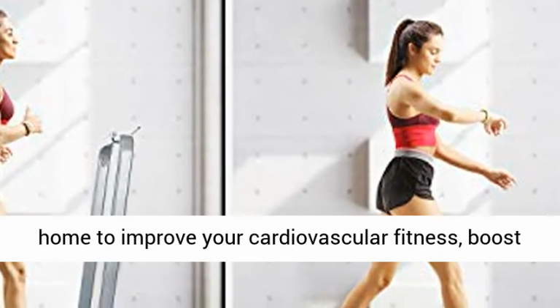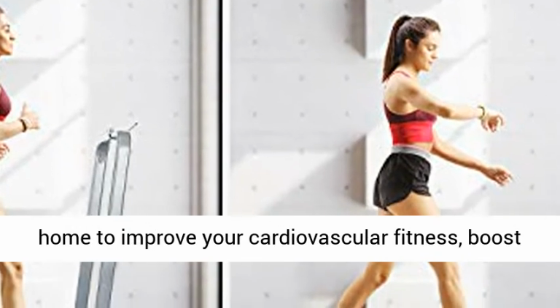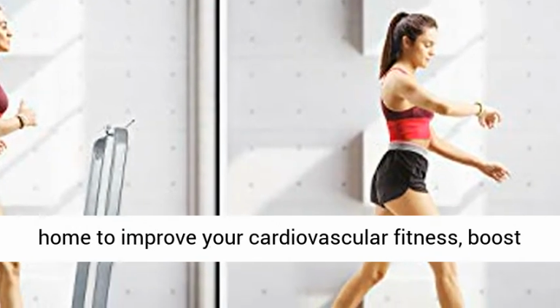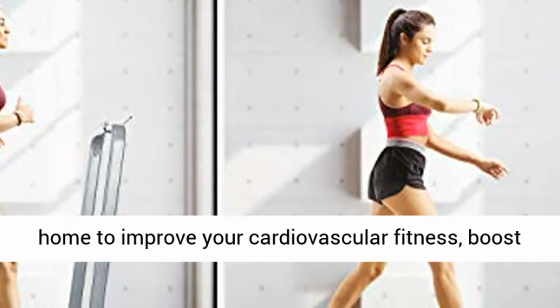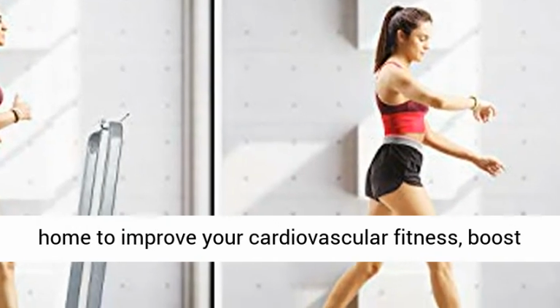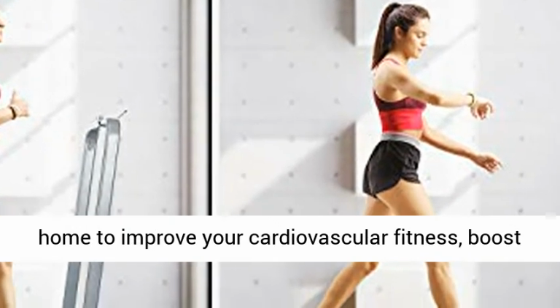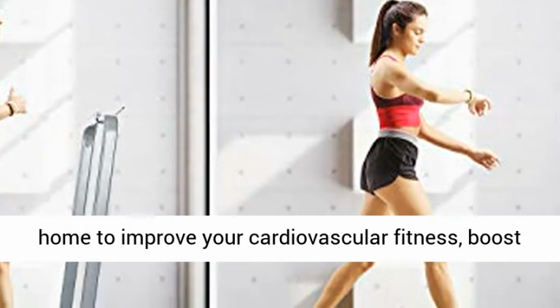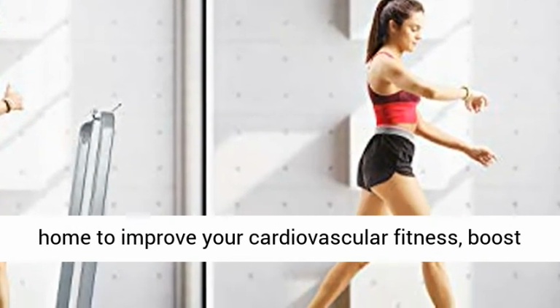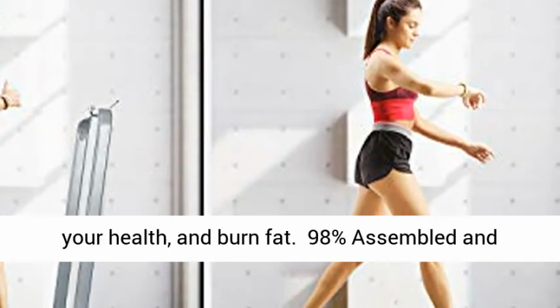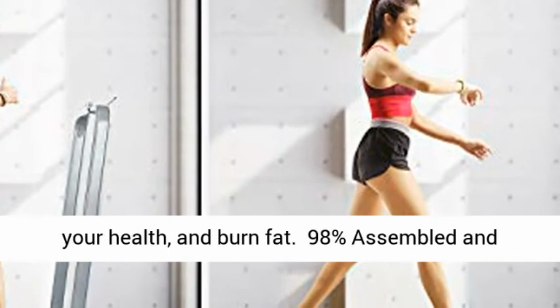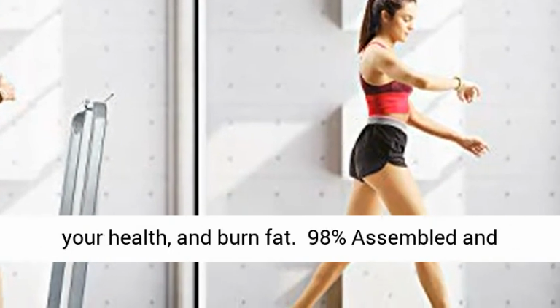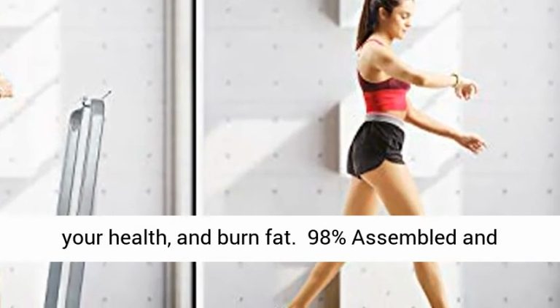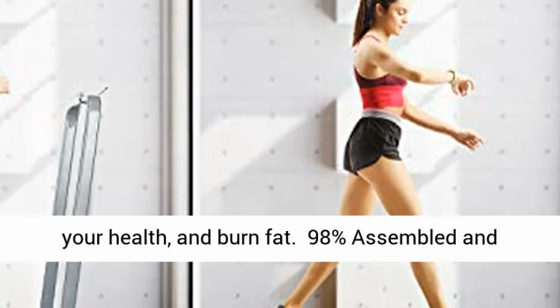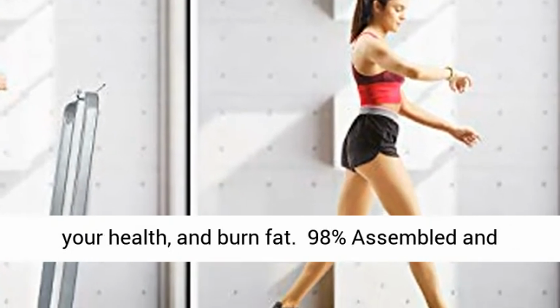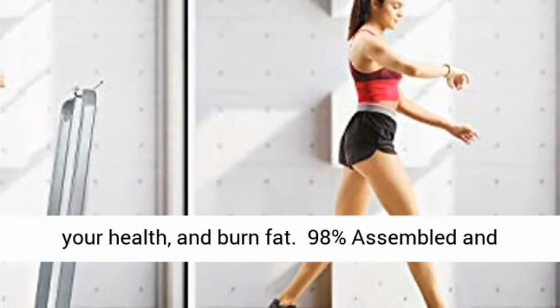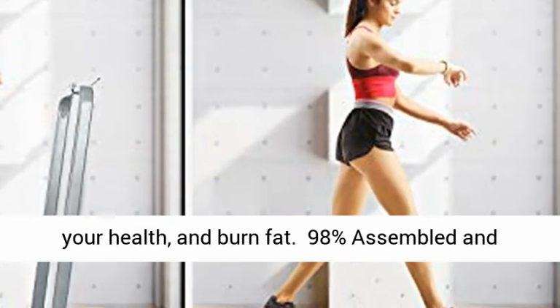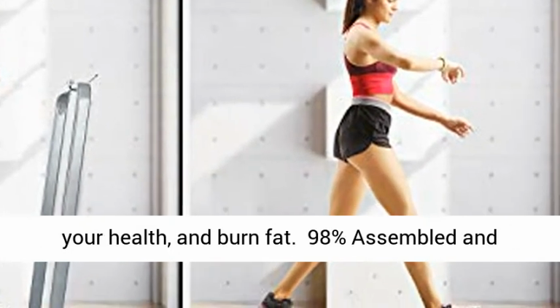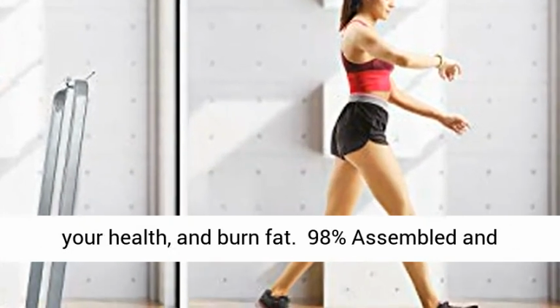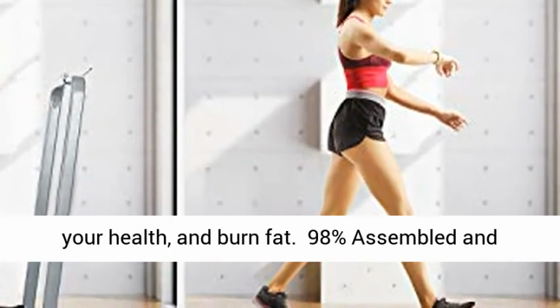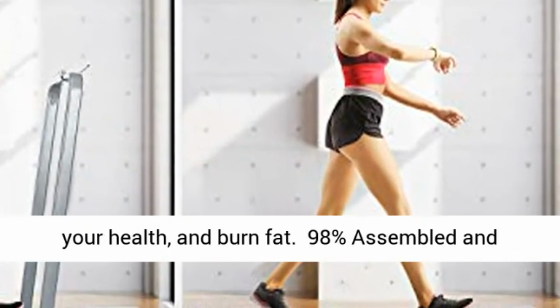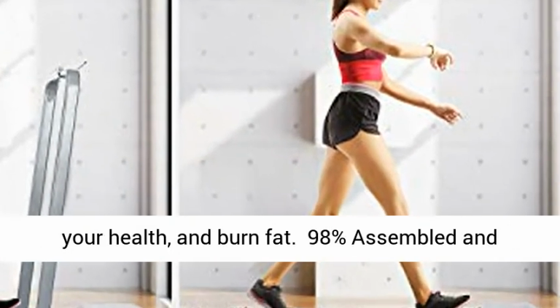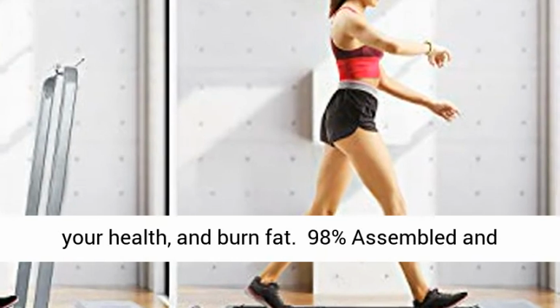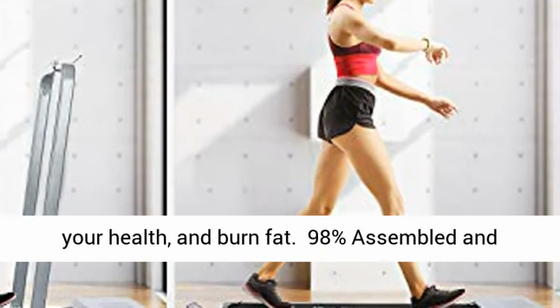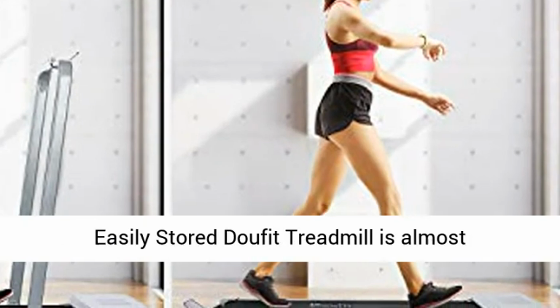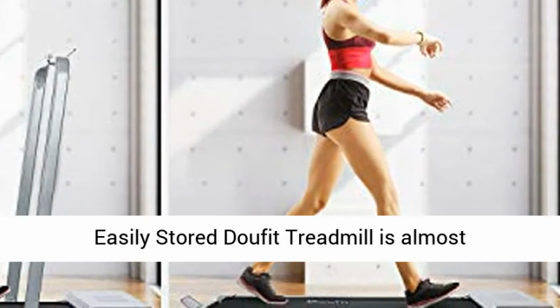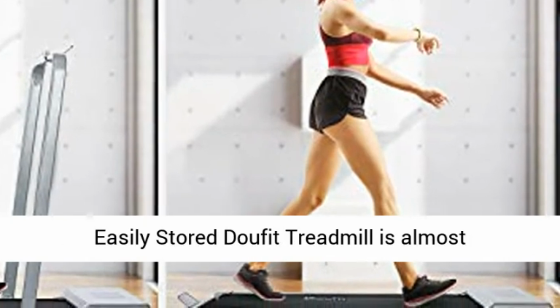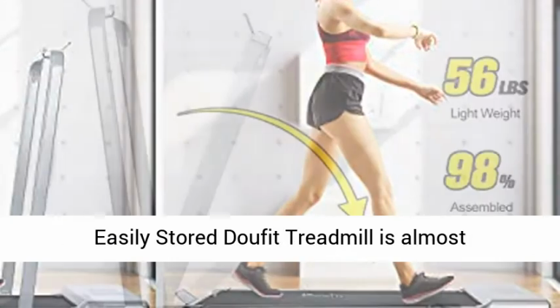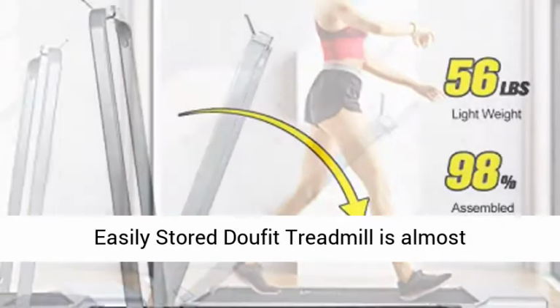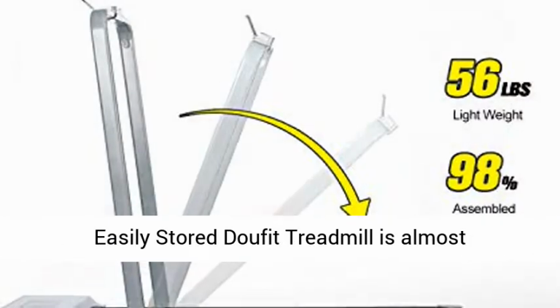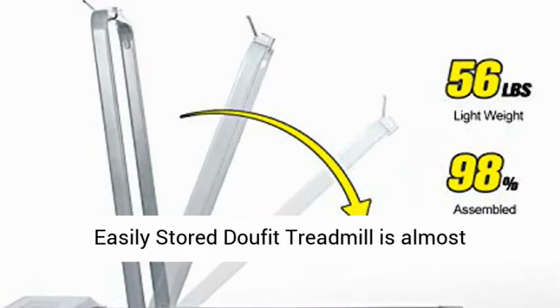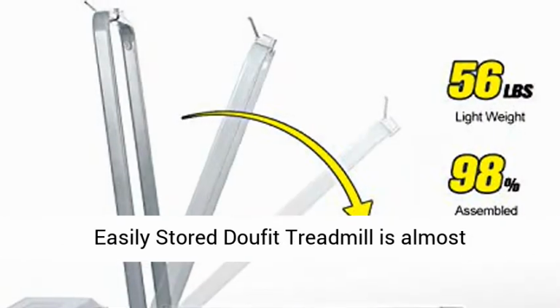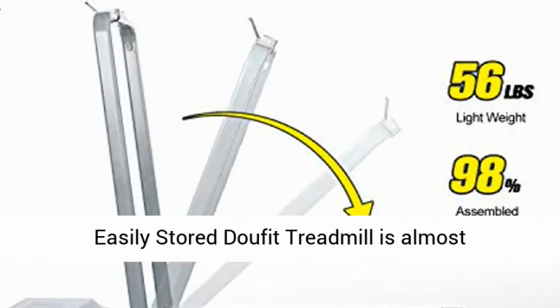You can easily exercise at home to improve your cardiovascular fitness, boost your health, and burn fat.